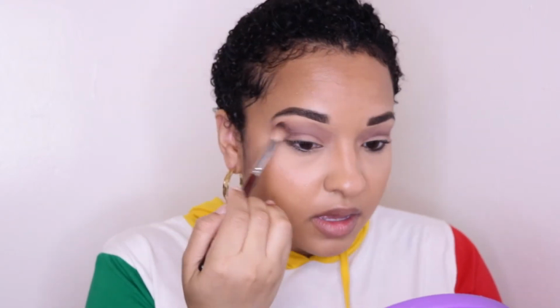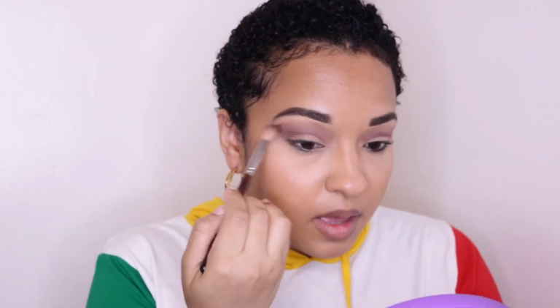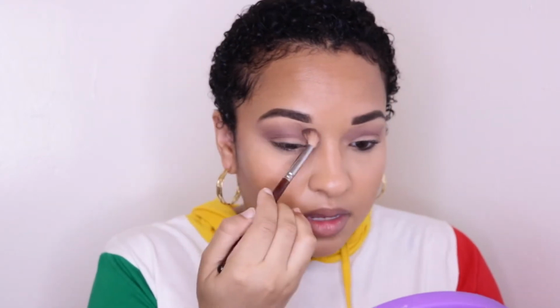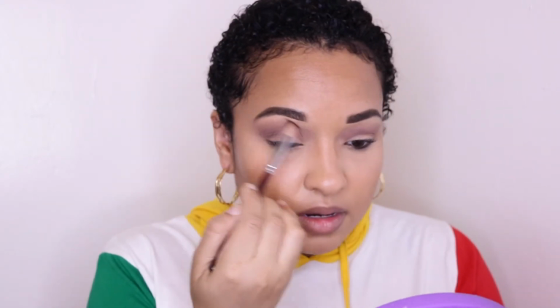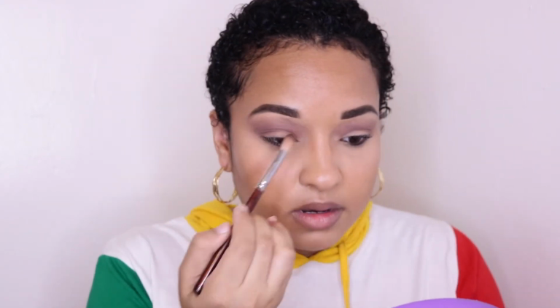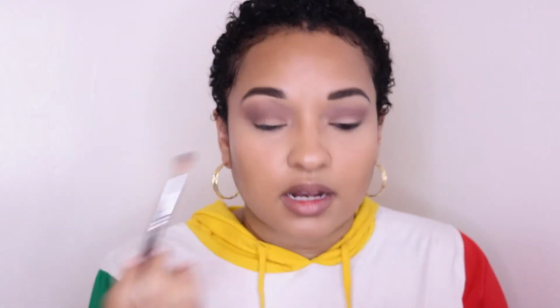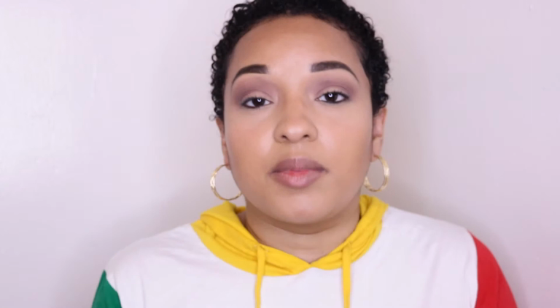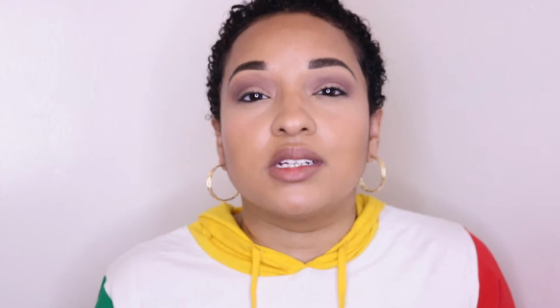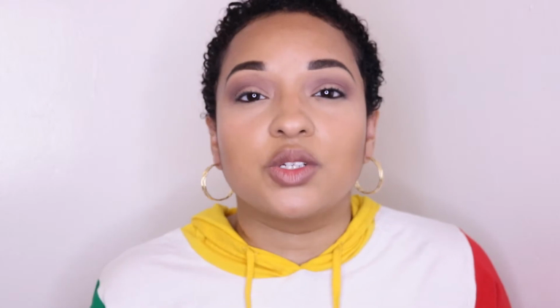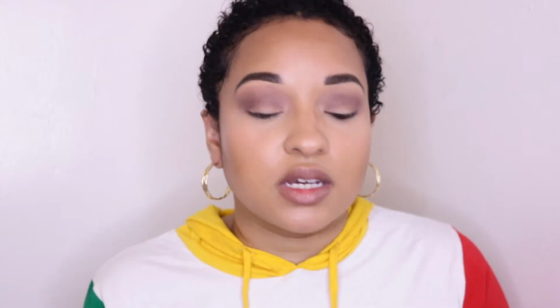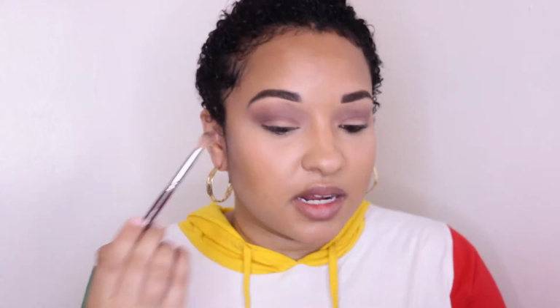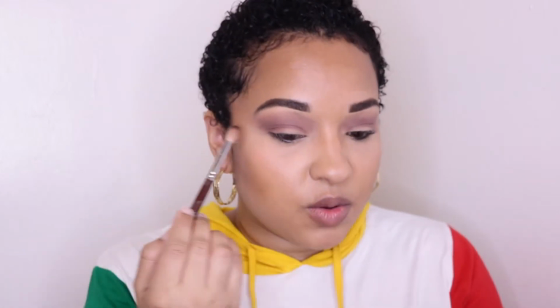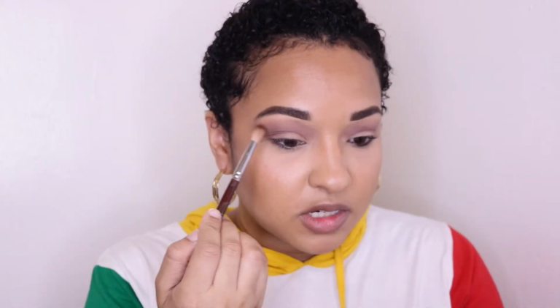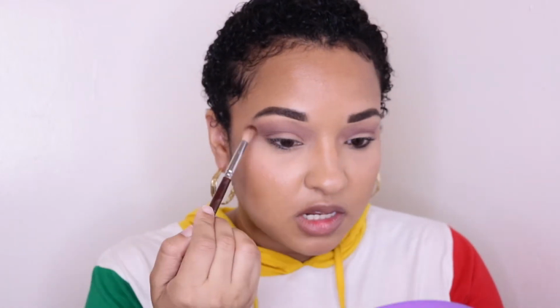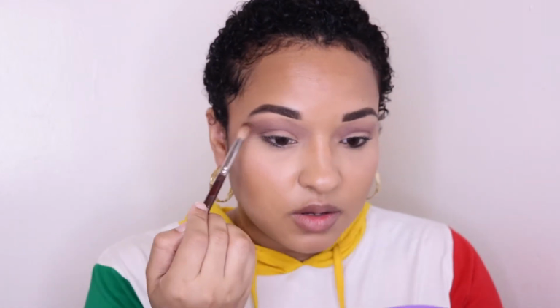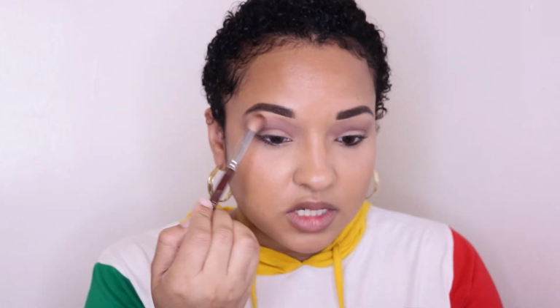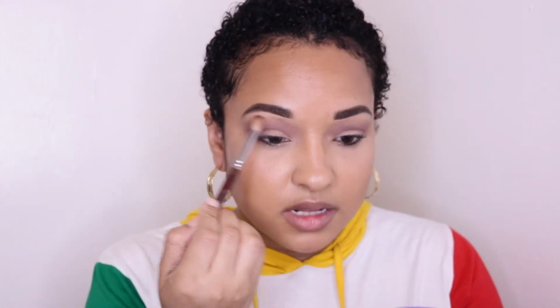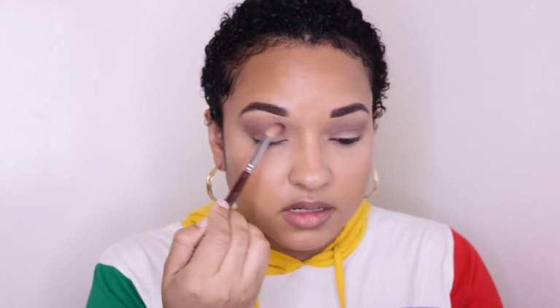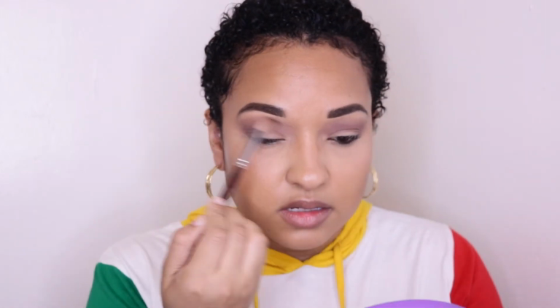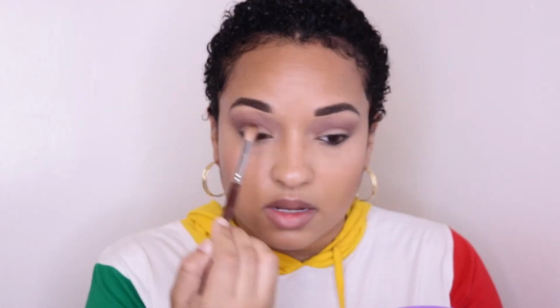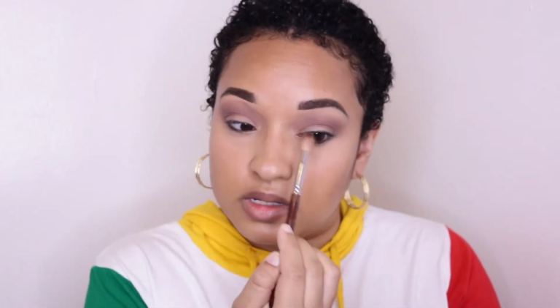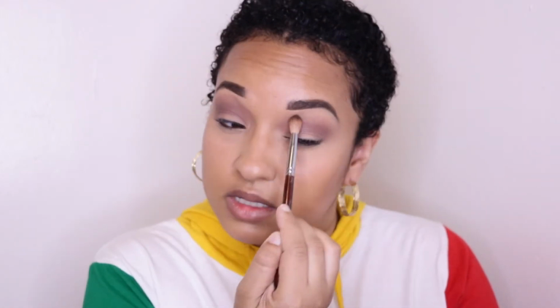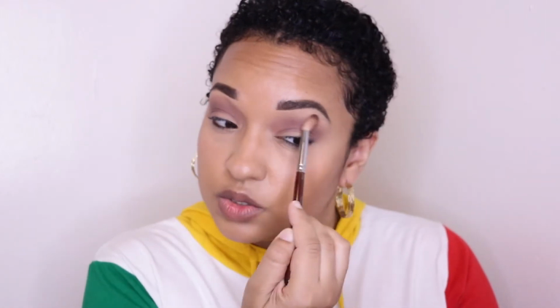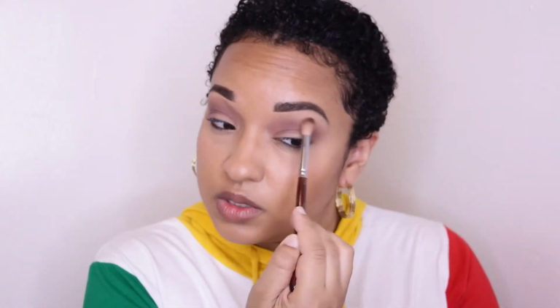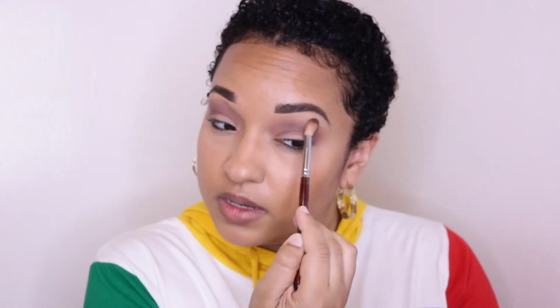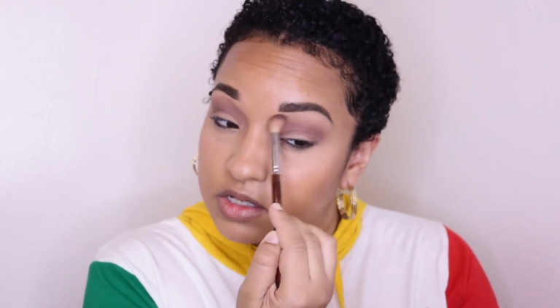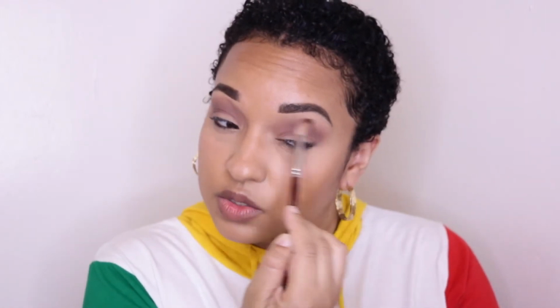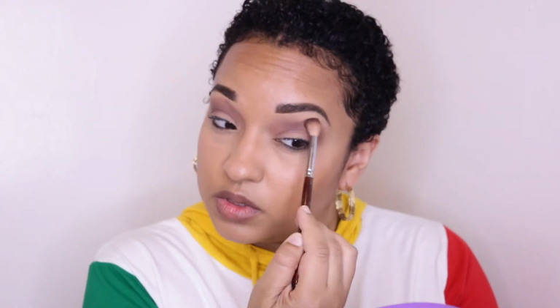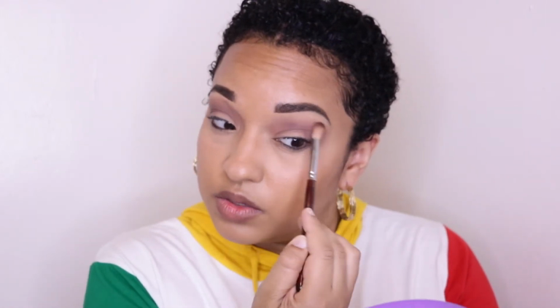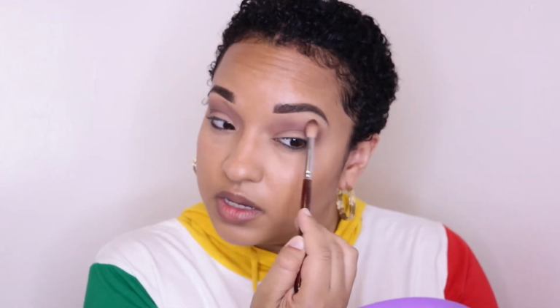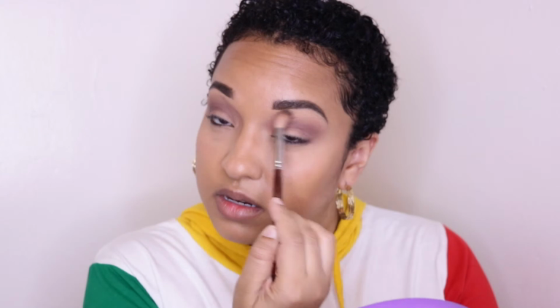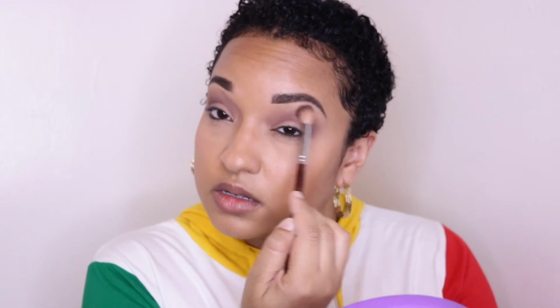I don't want to cheat on the challenge — I want to stay true to it and just use the three colors.